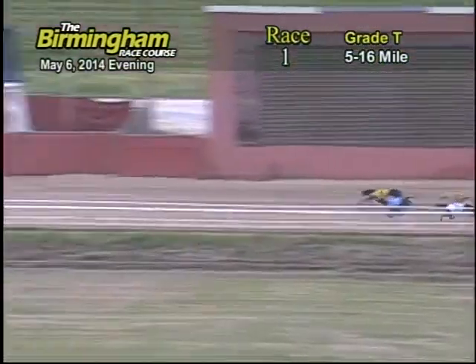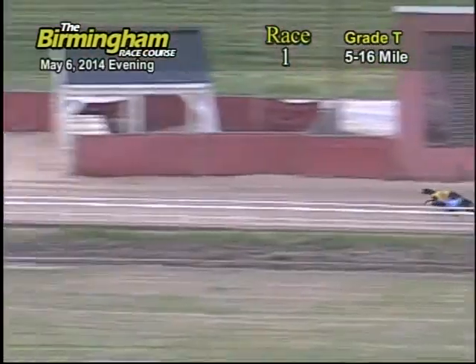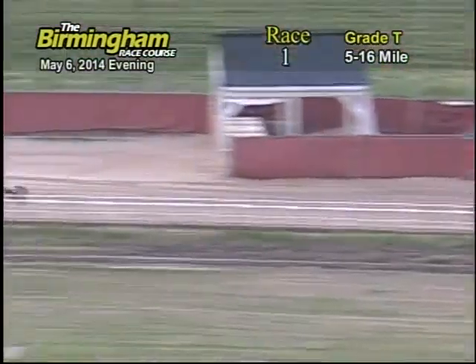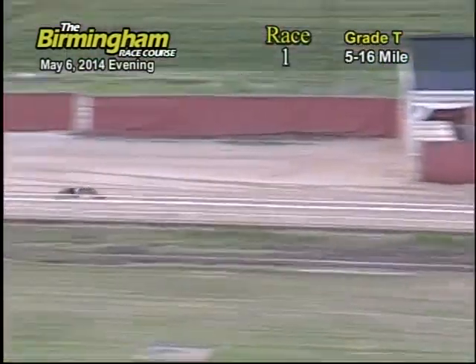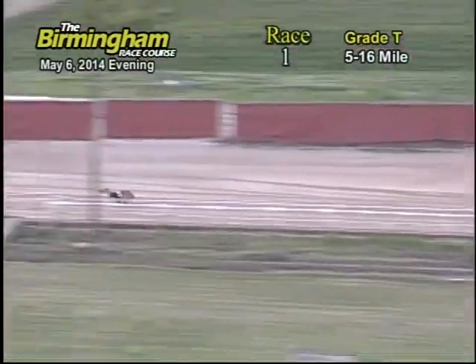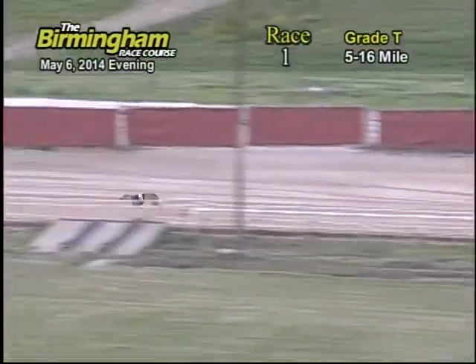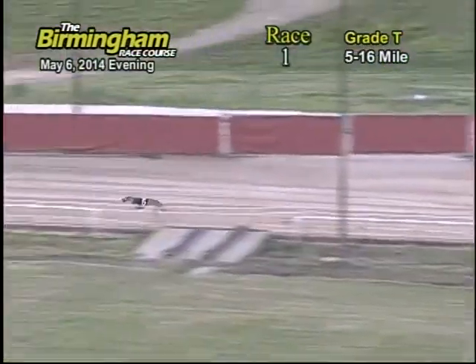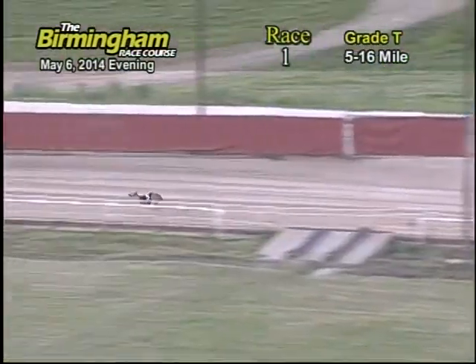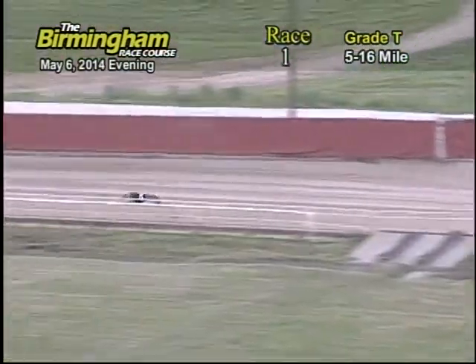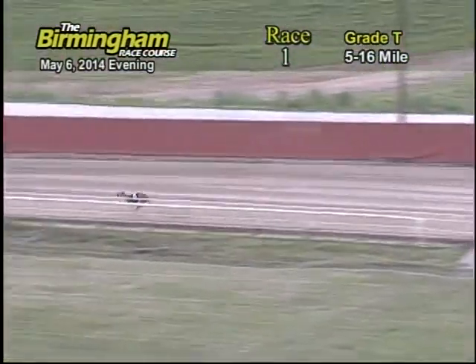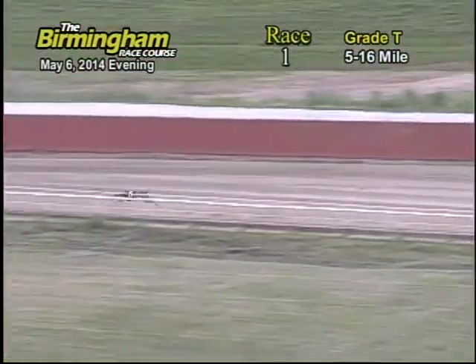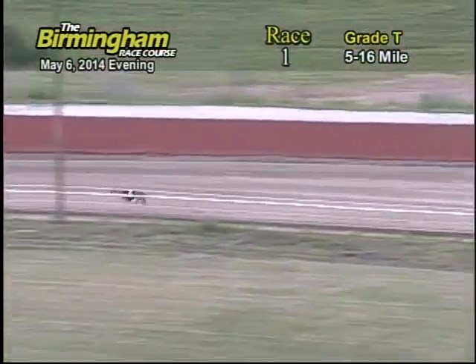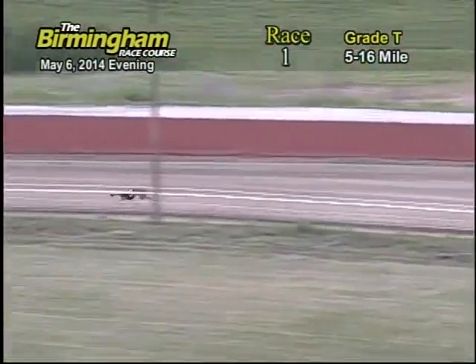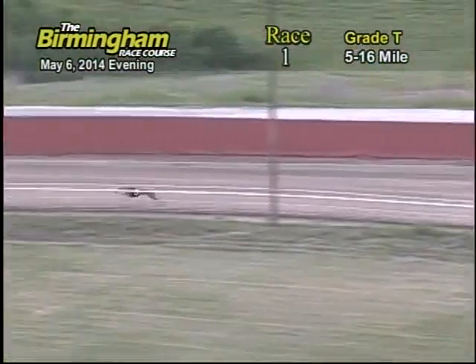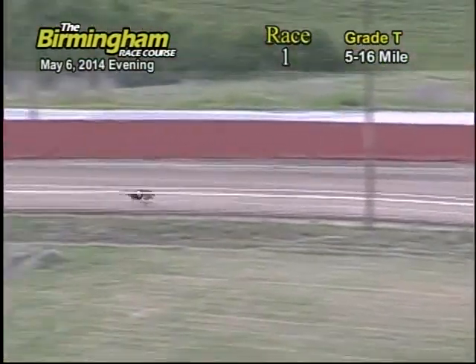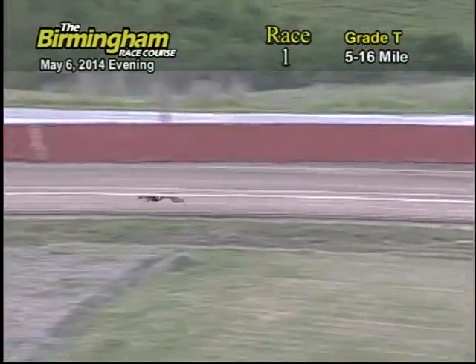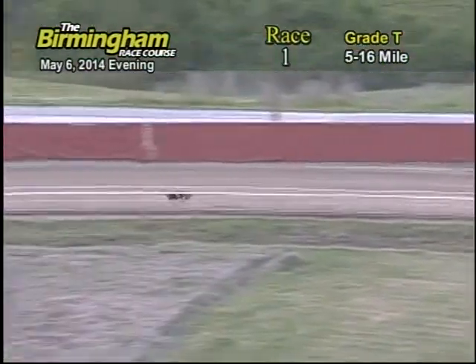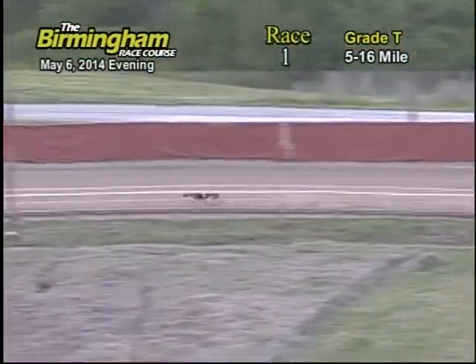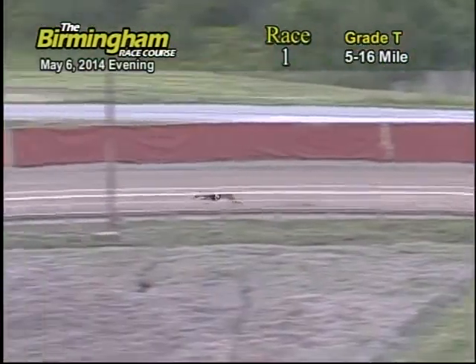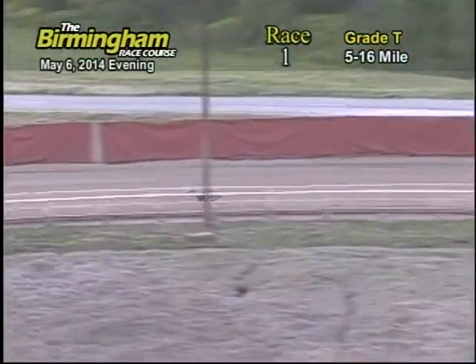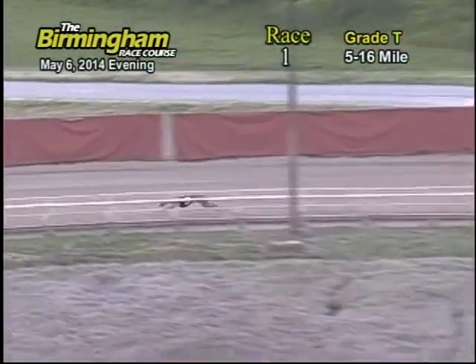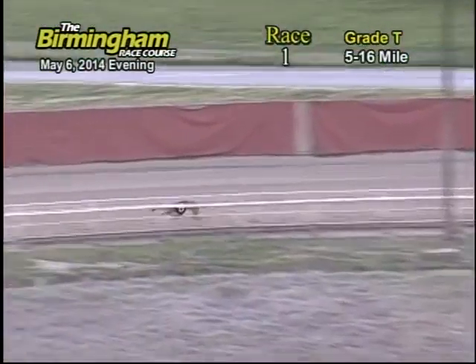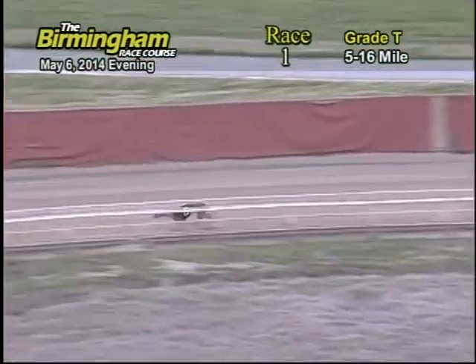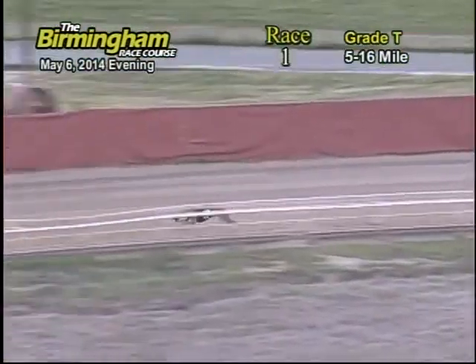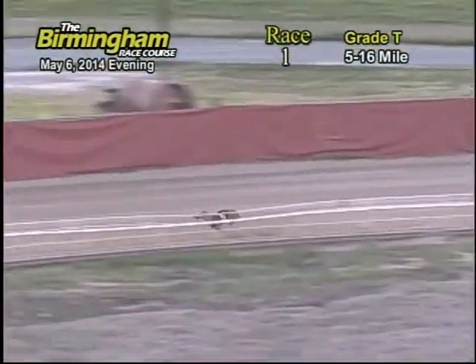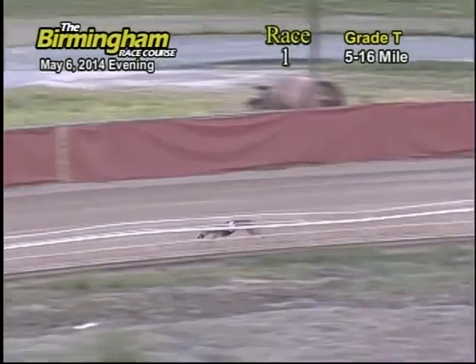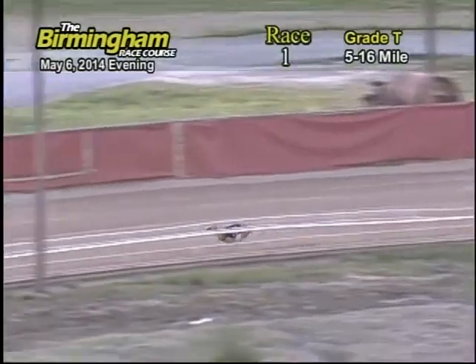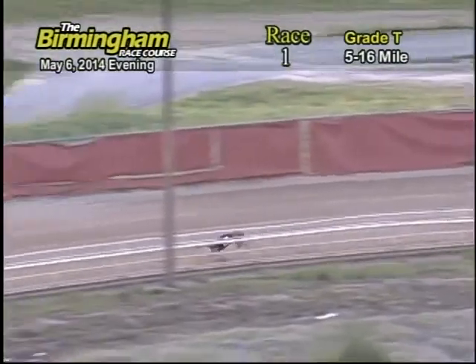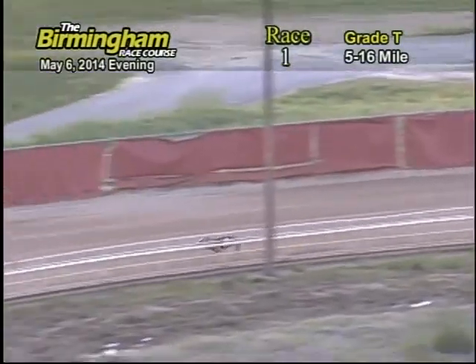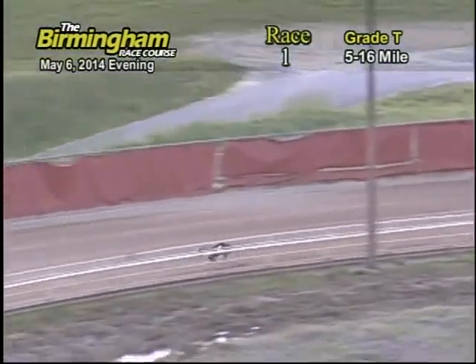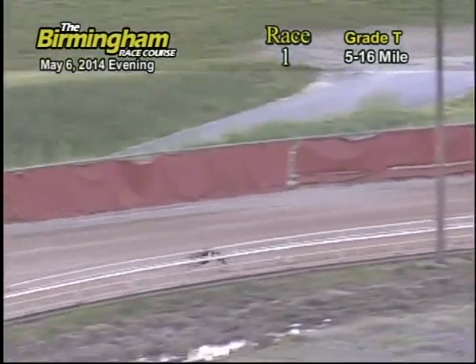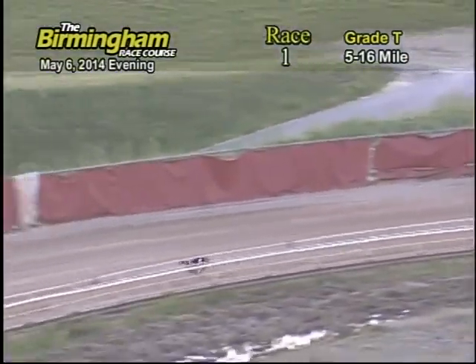Making the right around the back stretch, the five has the lead, followed behind into two, six. Making the right around the first turn, the five still holds the lead.